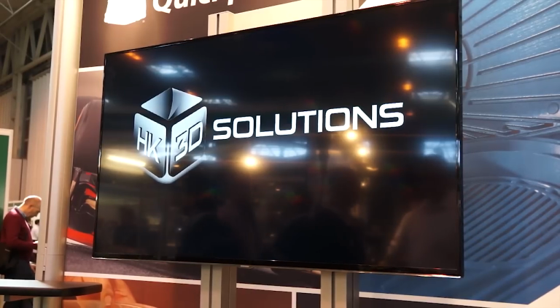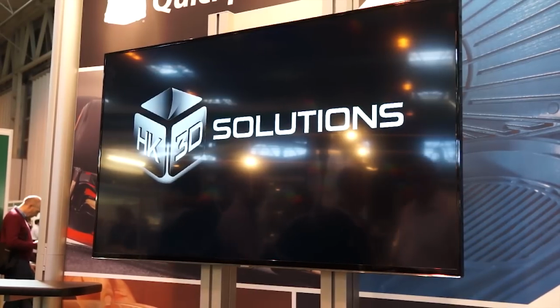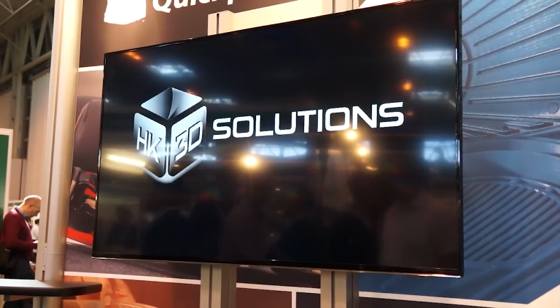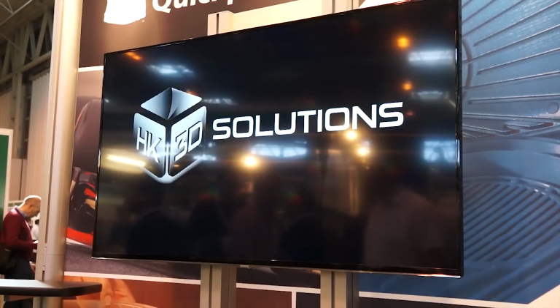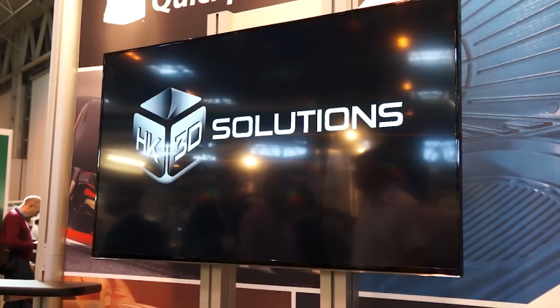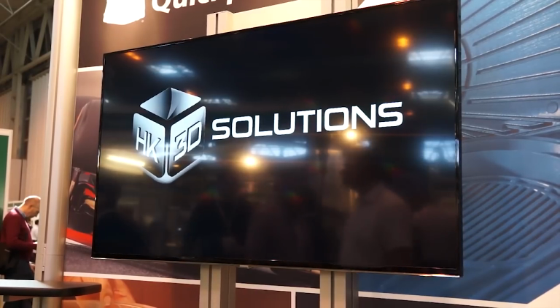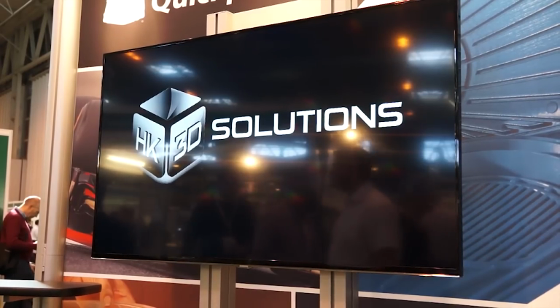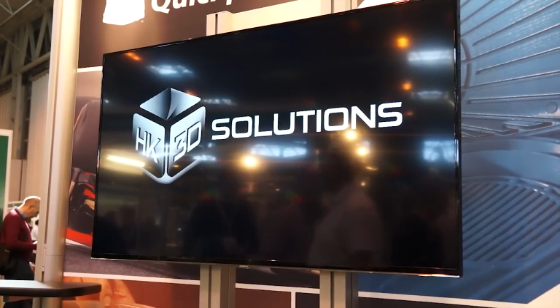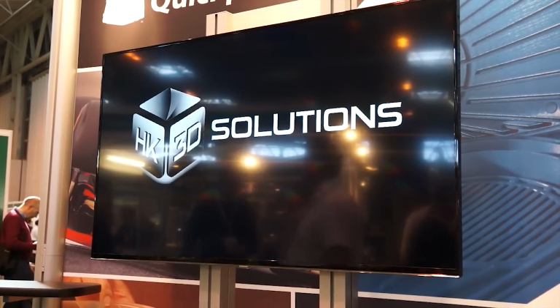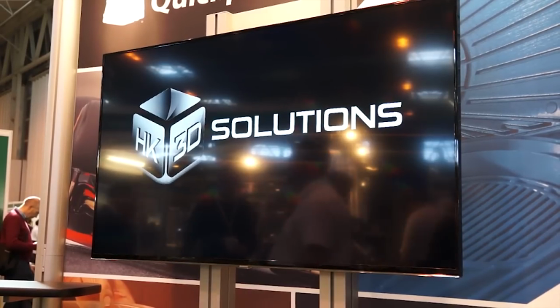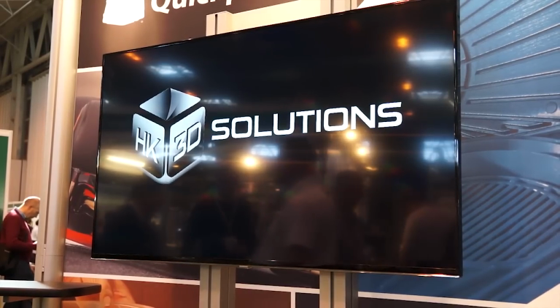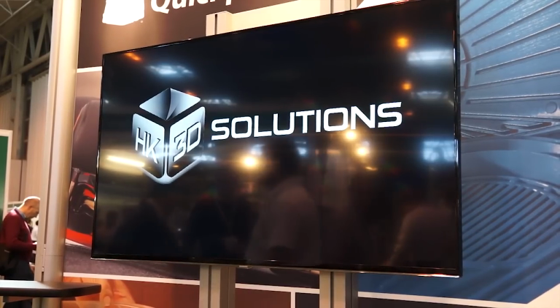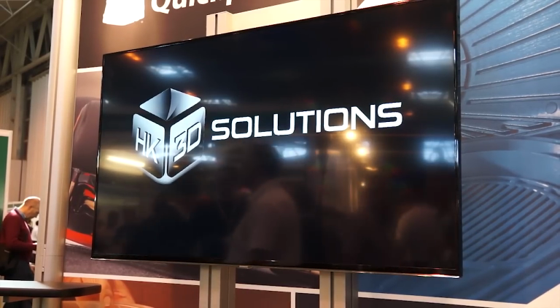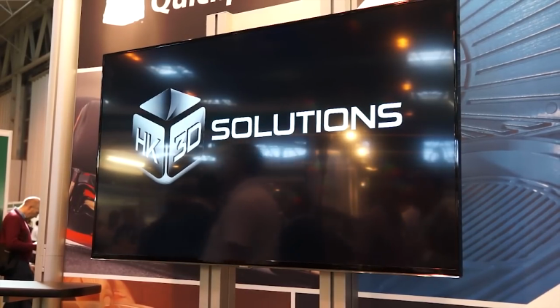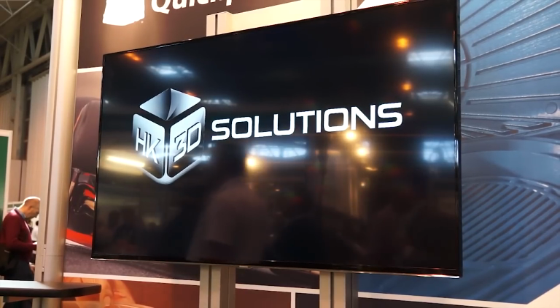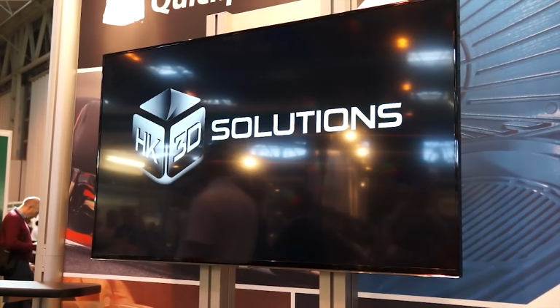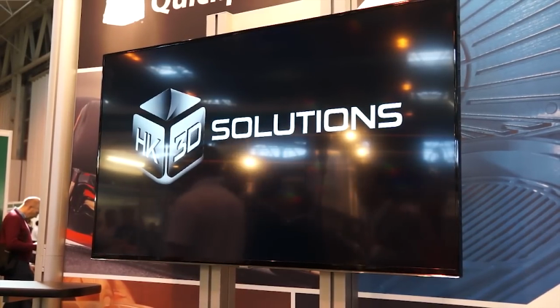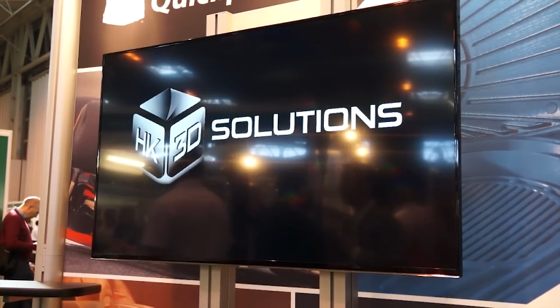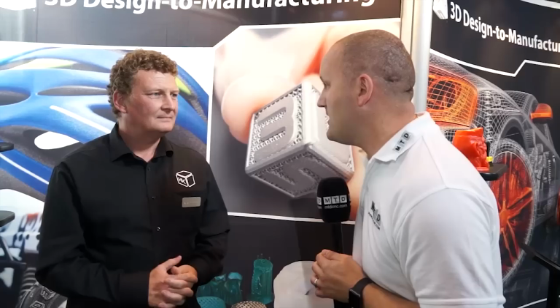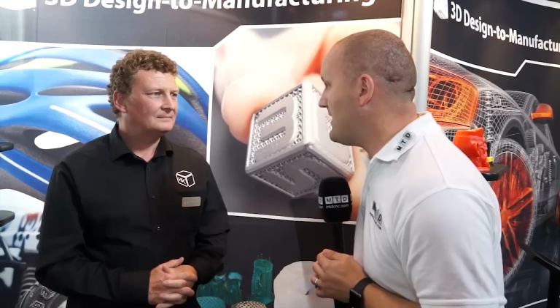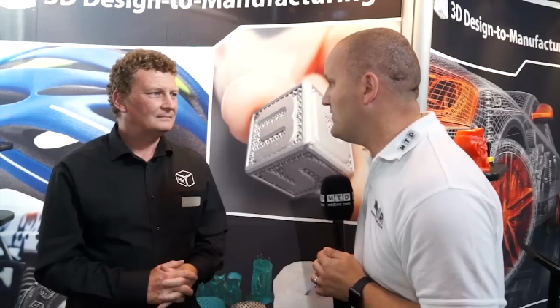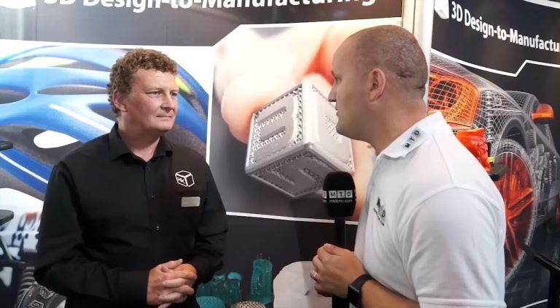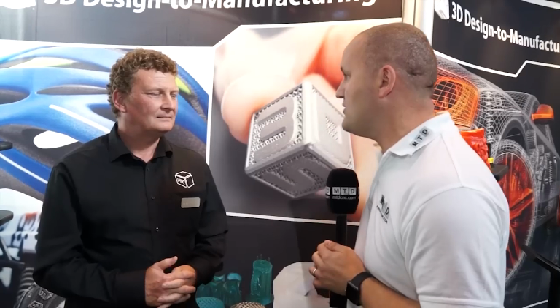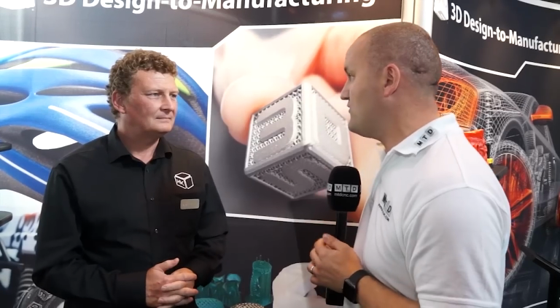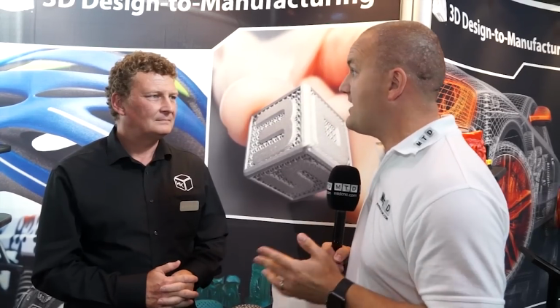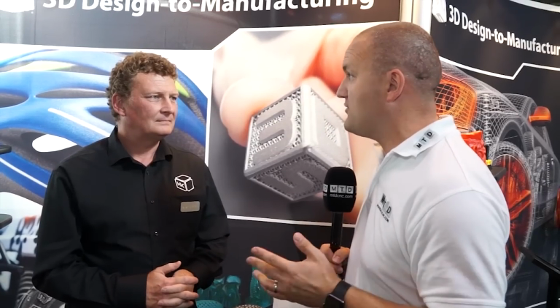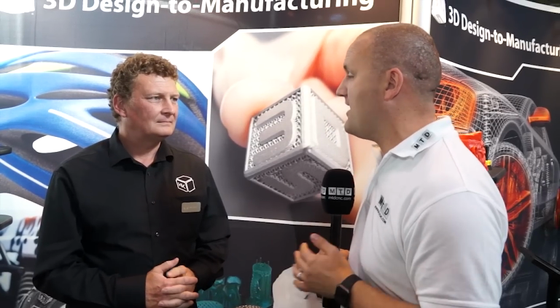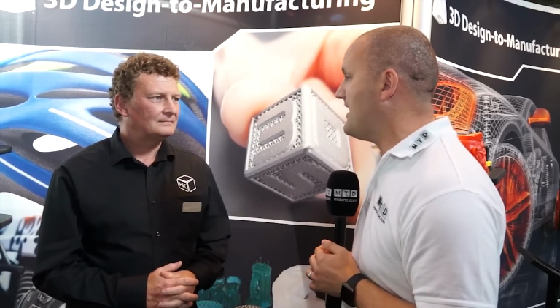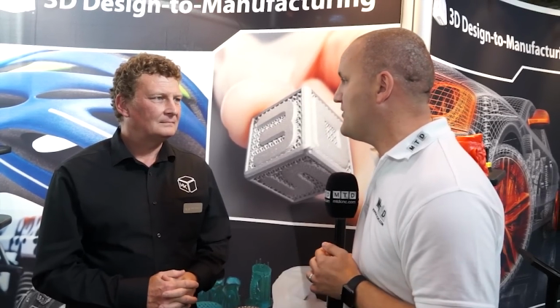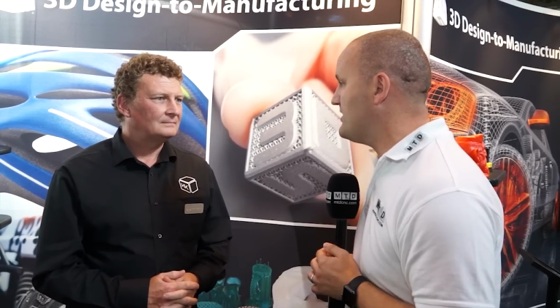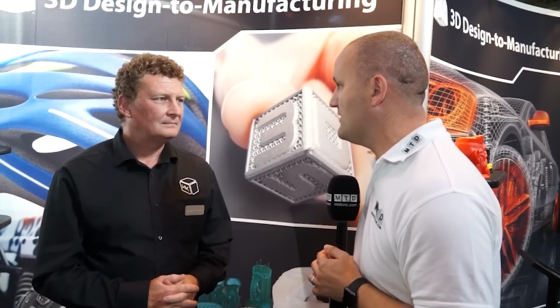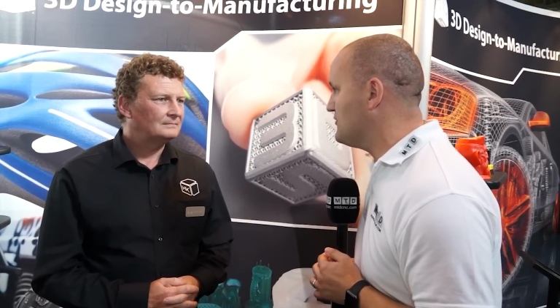Kevin, we're here at HK. It's a great stand. Can you talk to me about the relationship between HK and 3D Solutions?